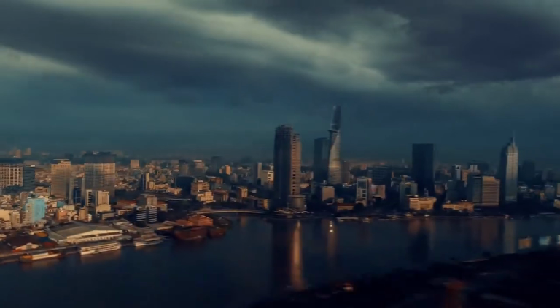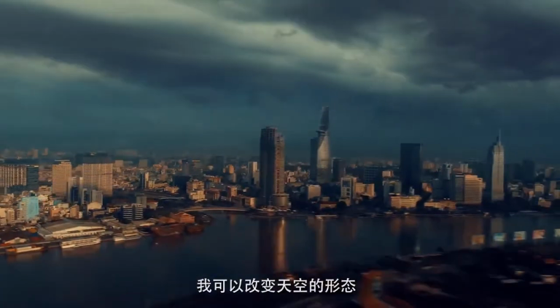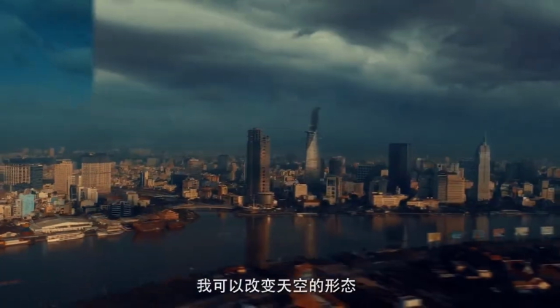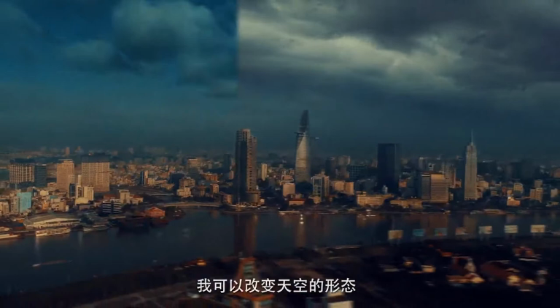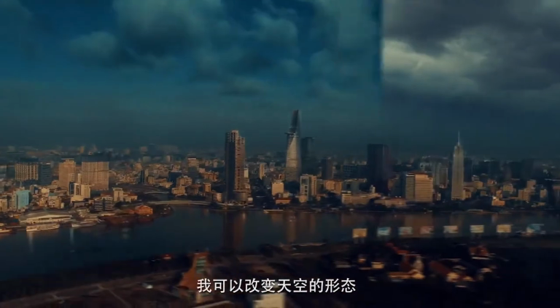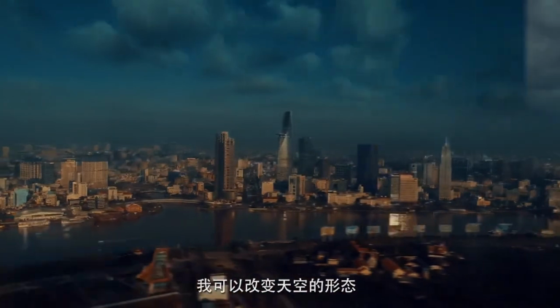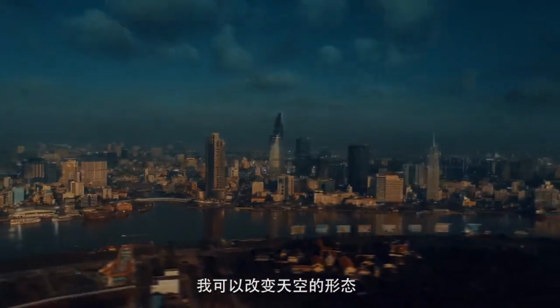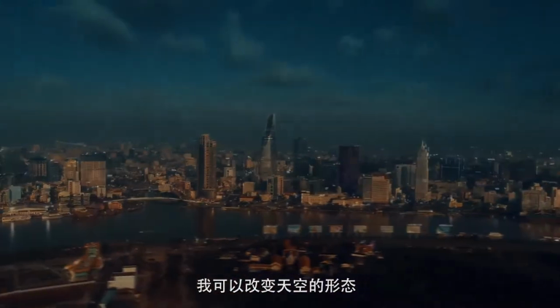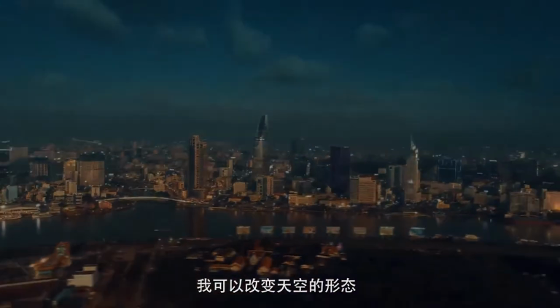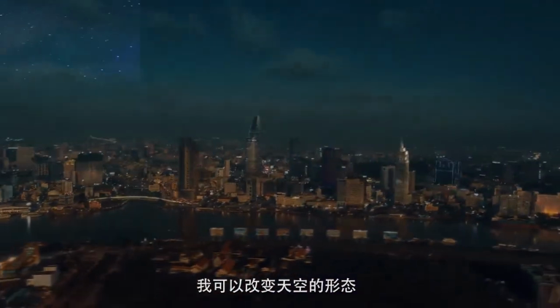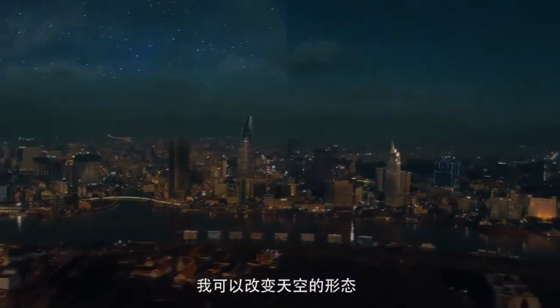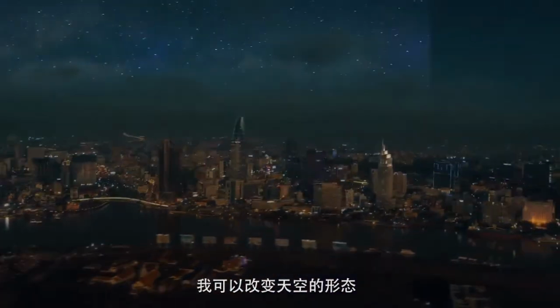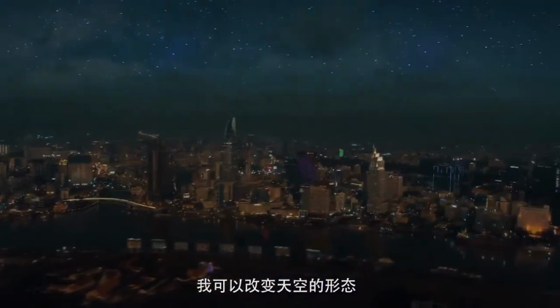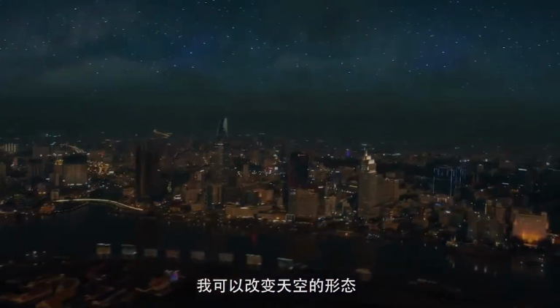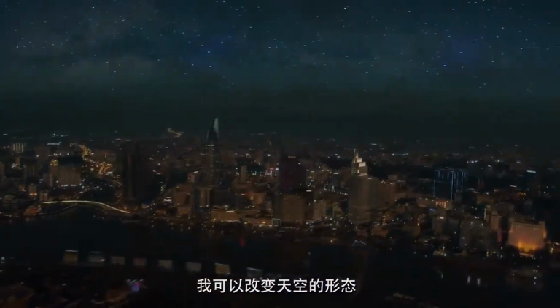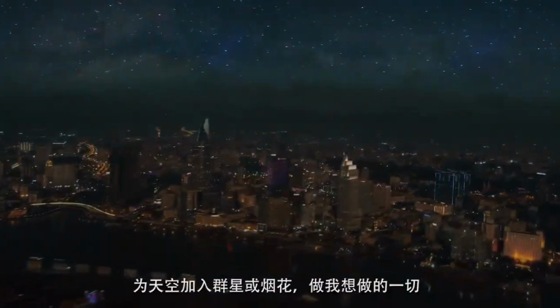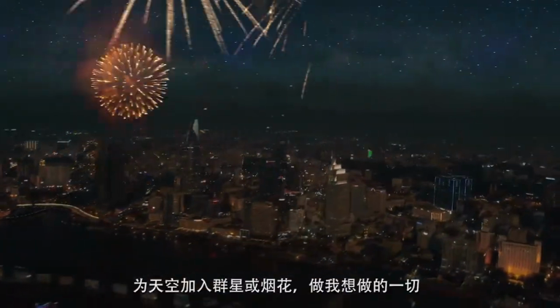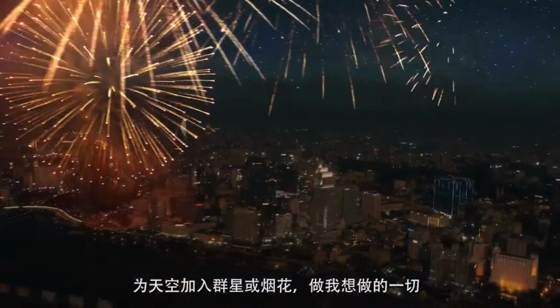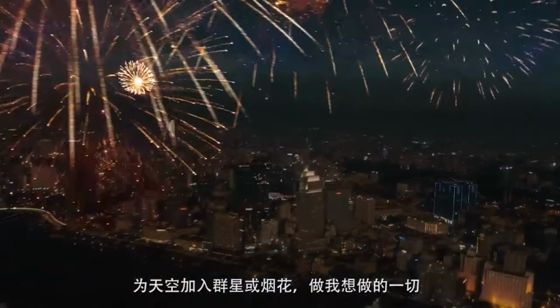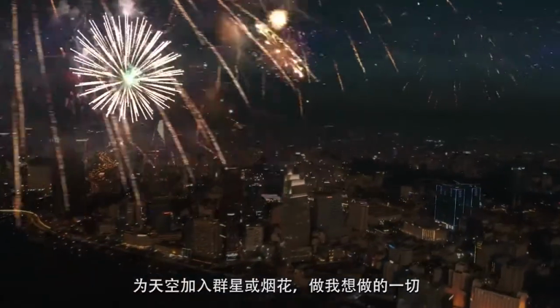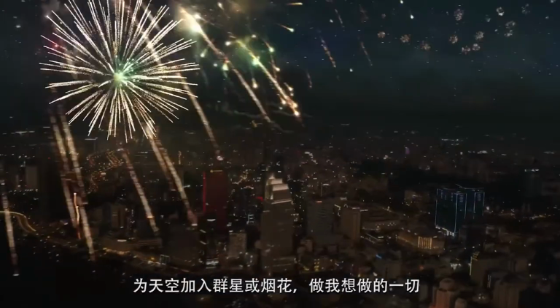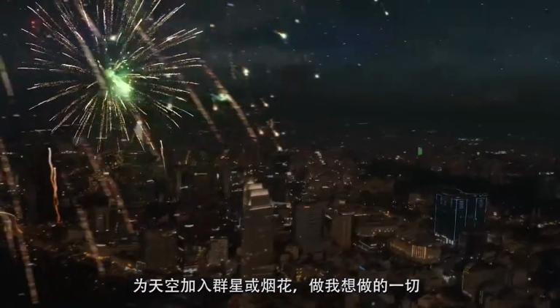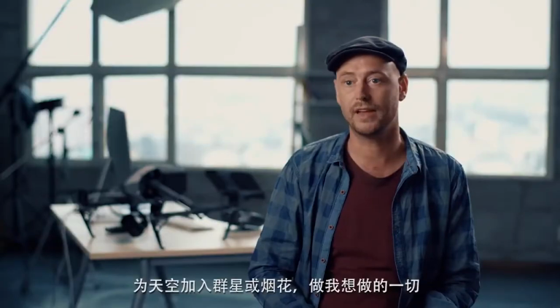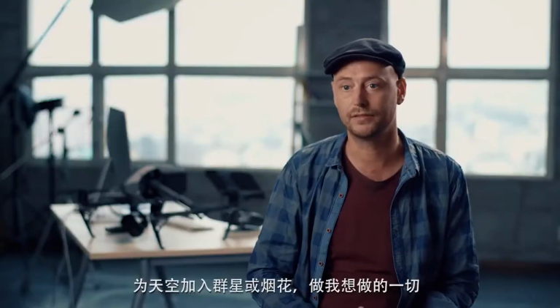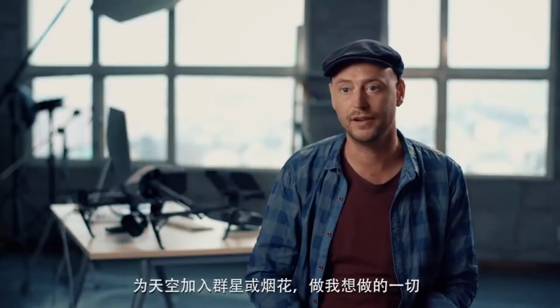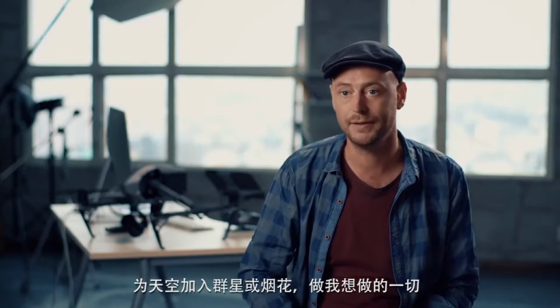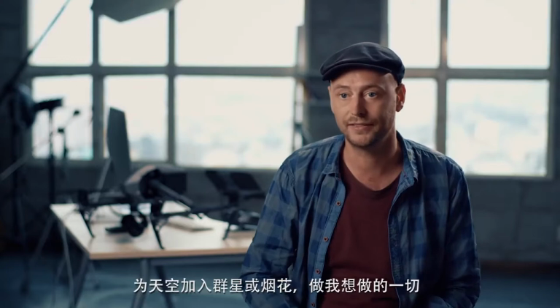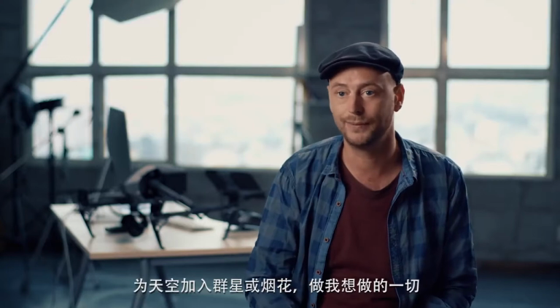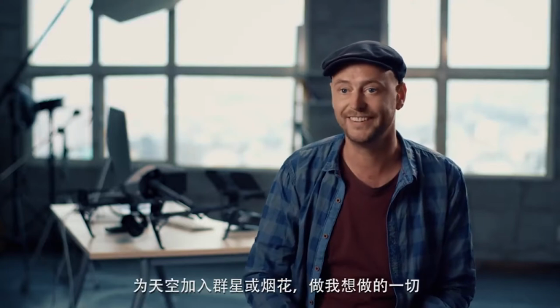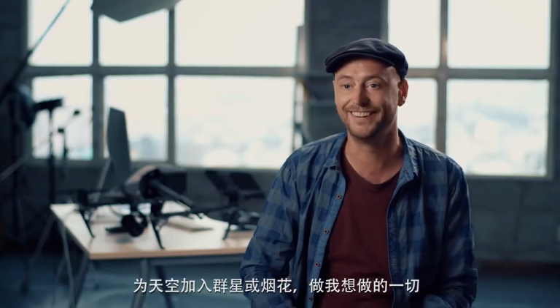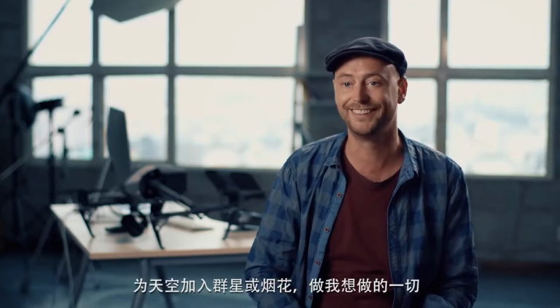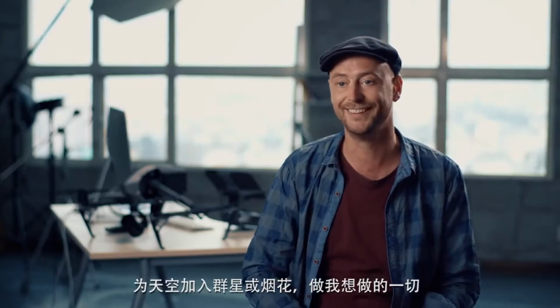I can replace this guy, I can add stars in, adding in fireworks — there's no limit to what you can do.